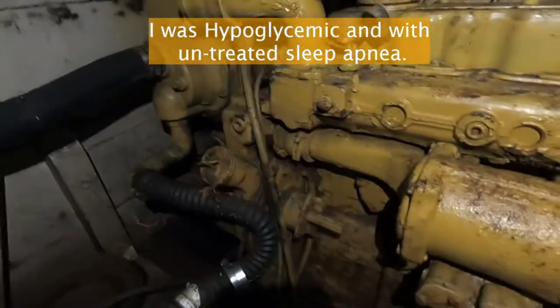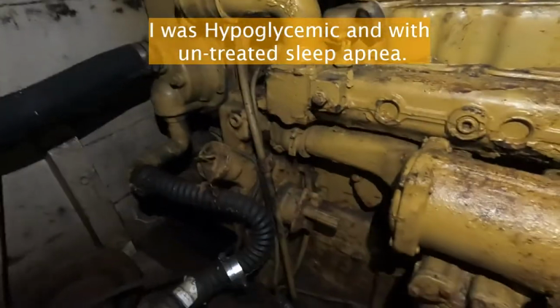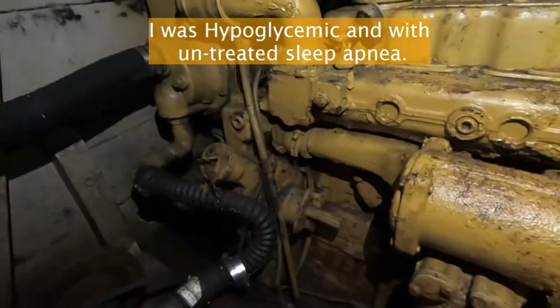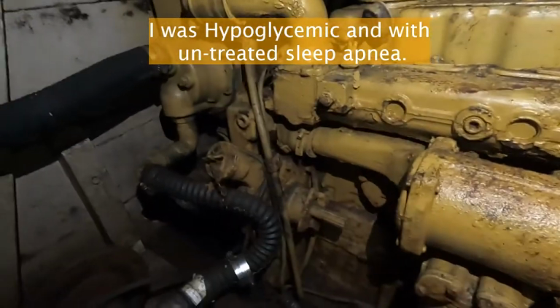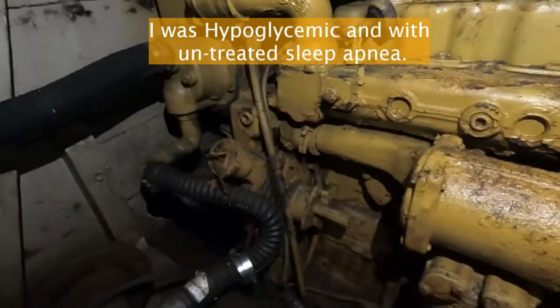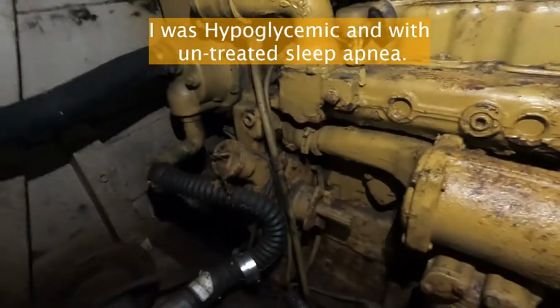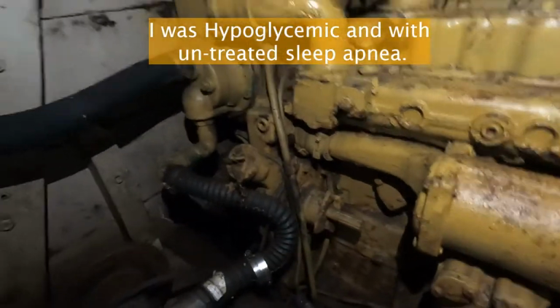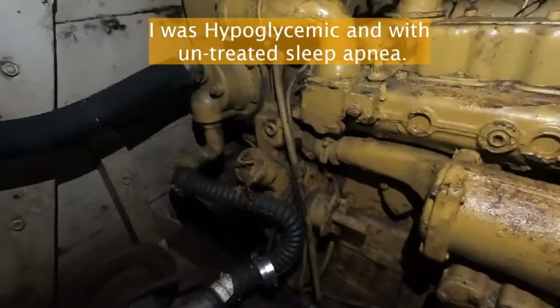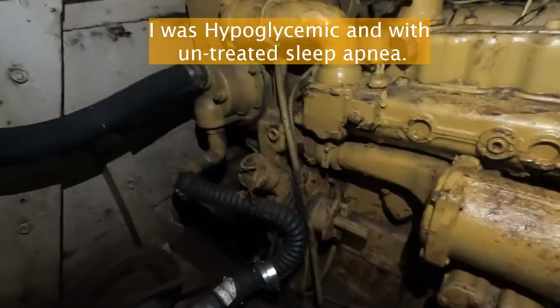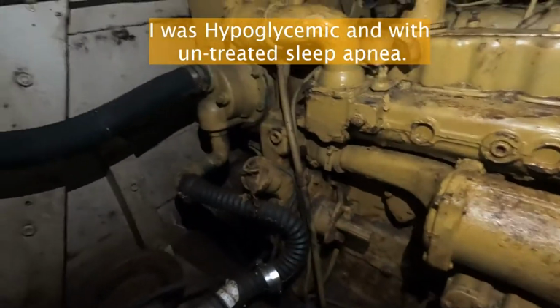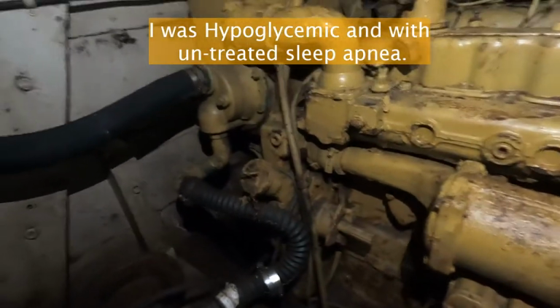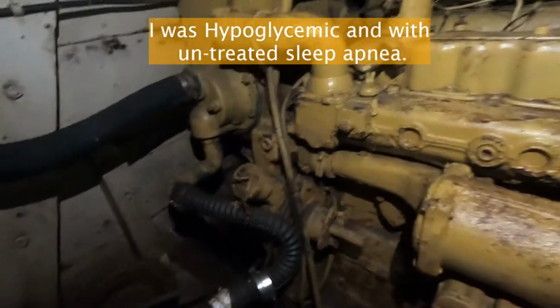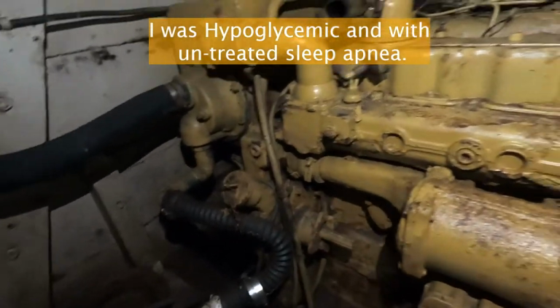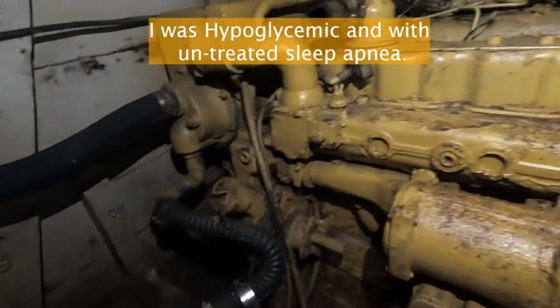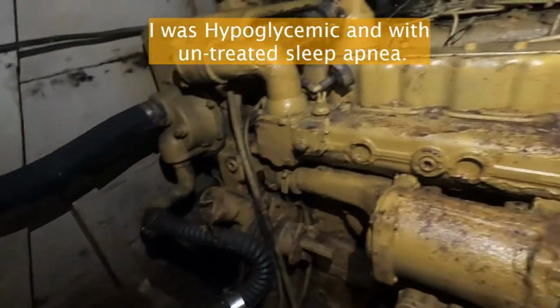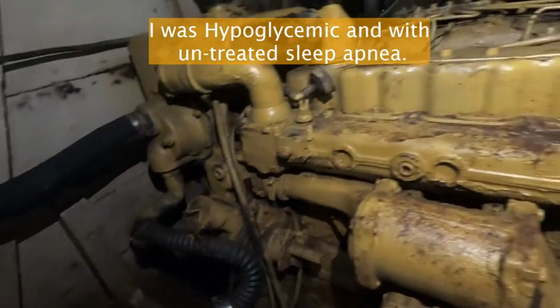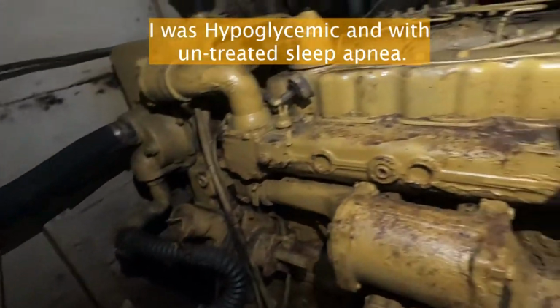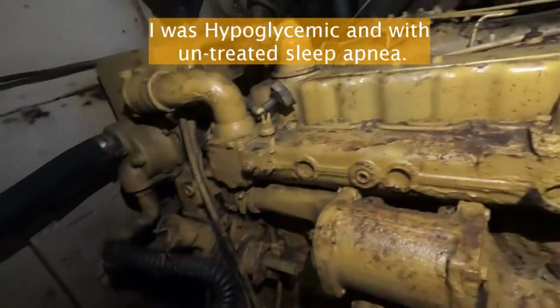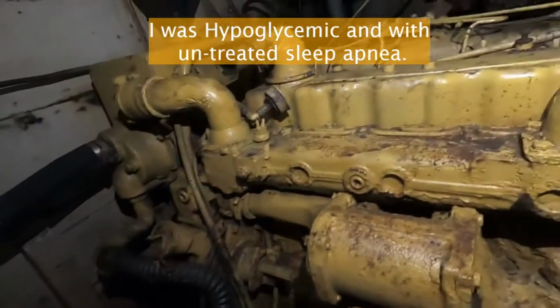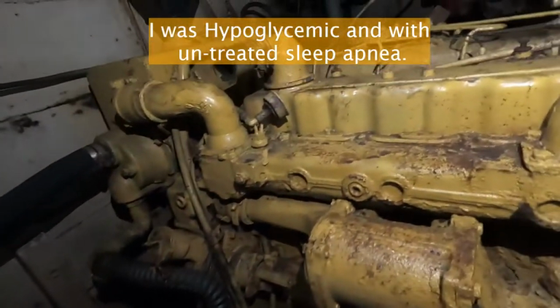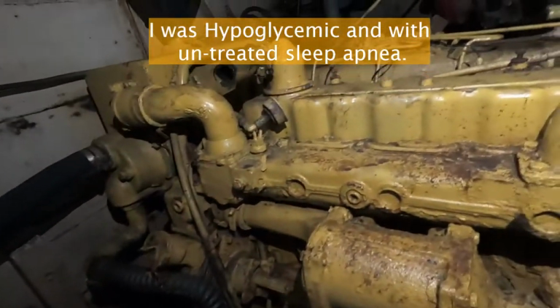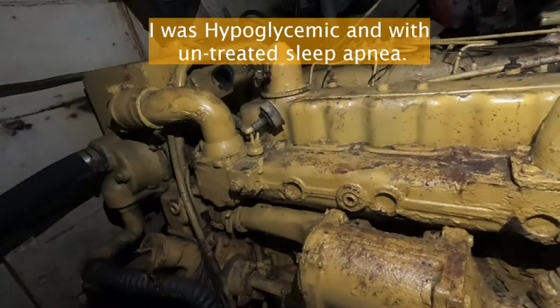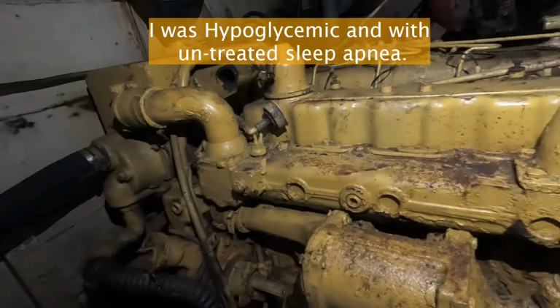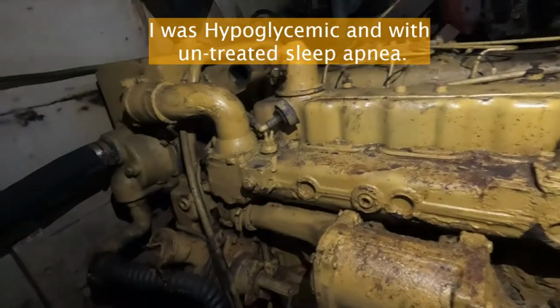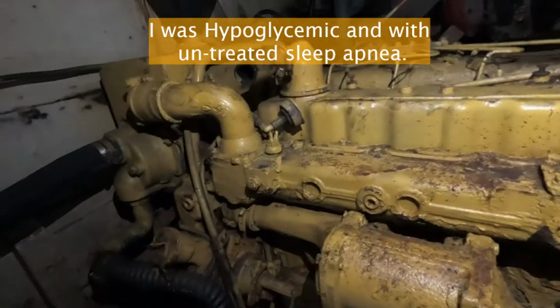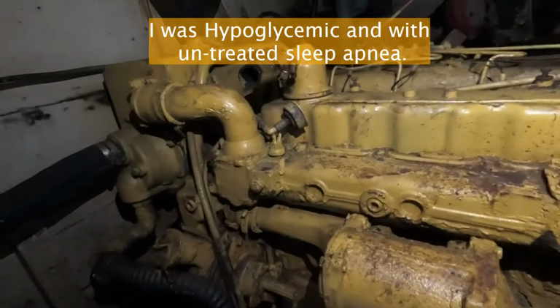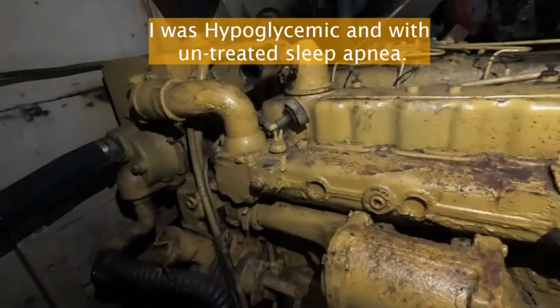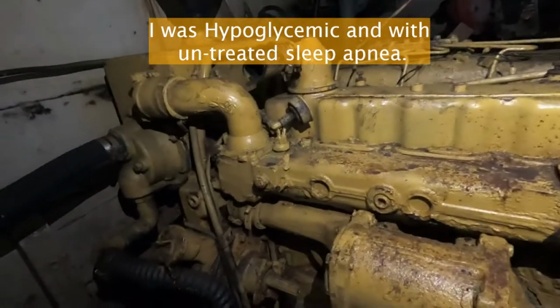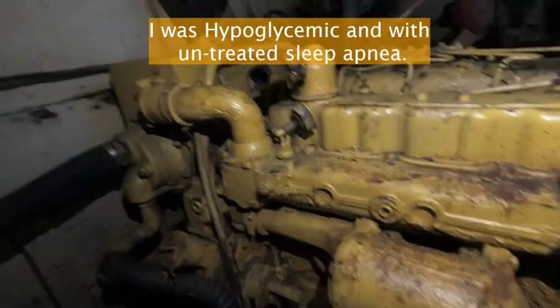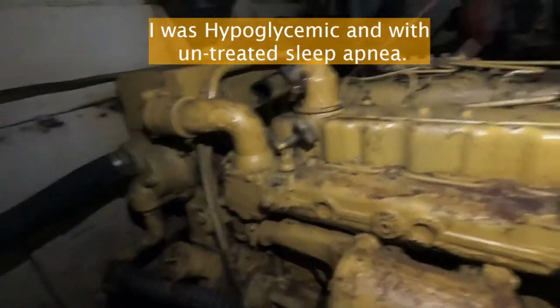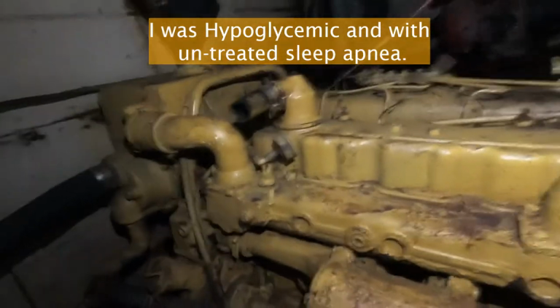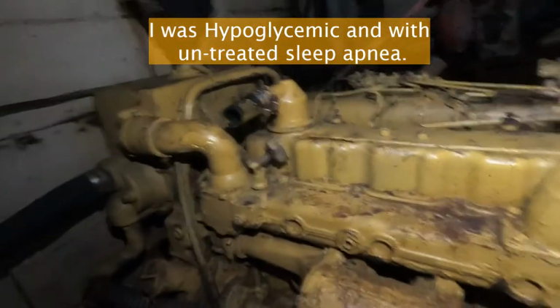So, Caterpillar engine. This is a 3304 PC.